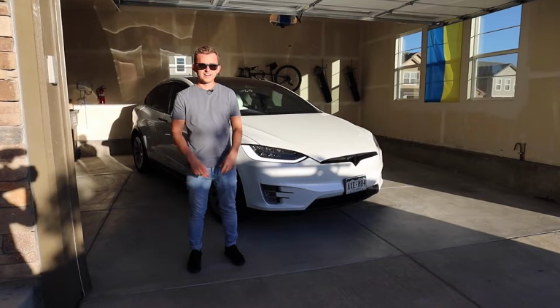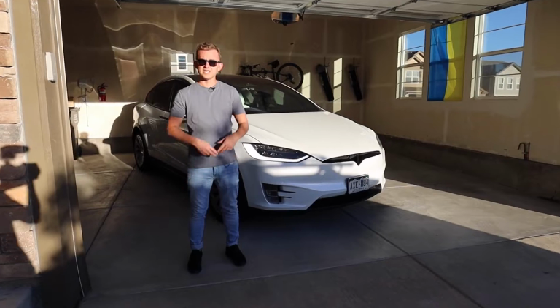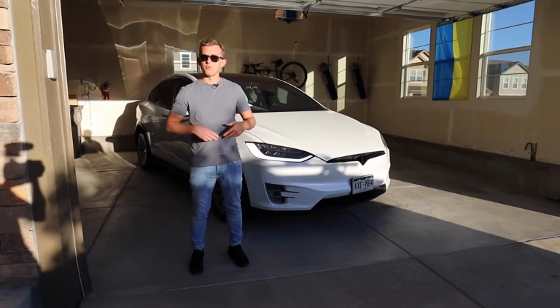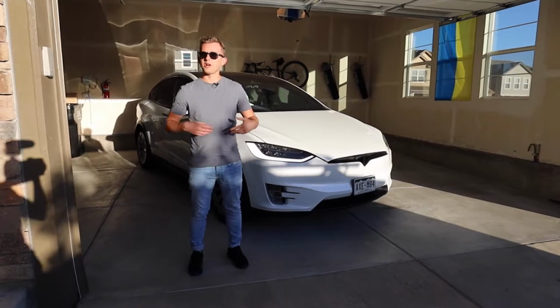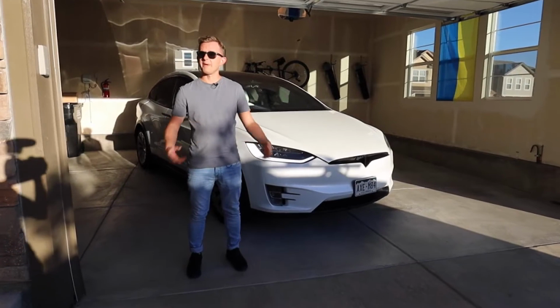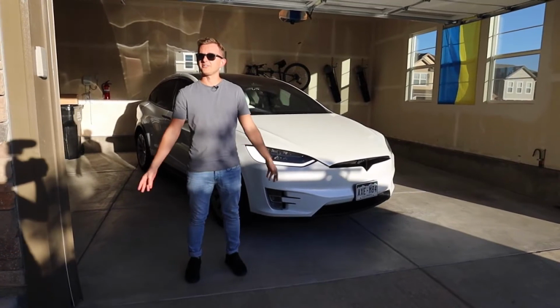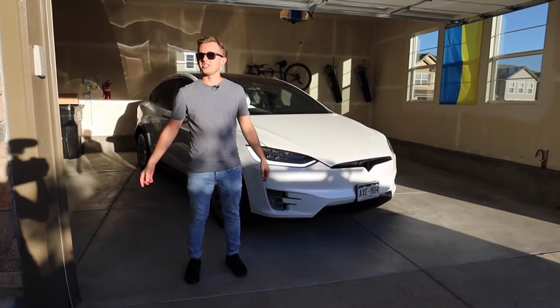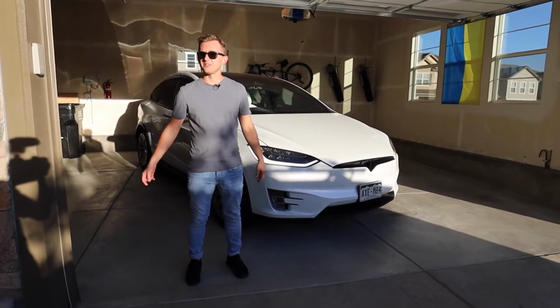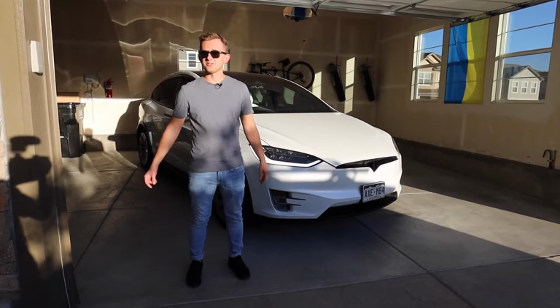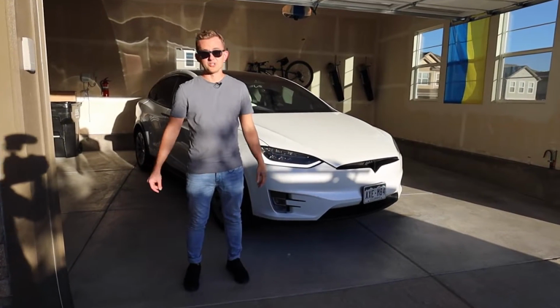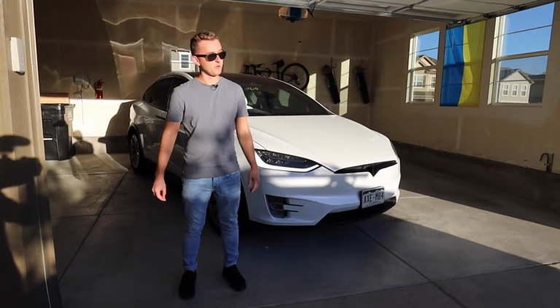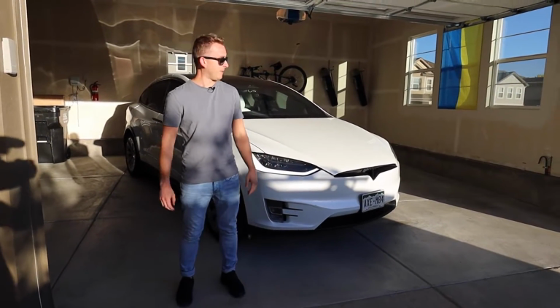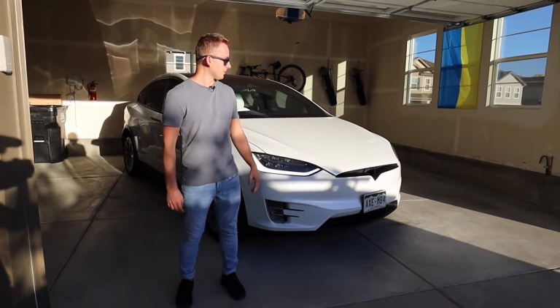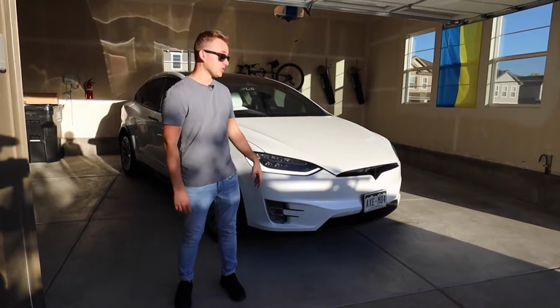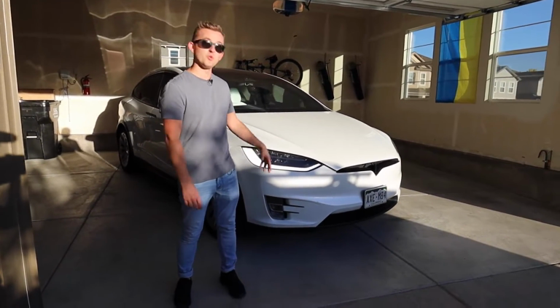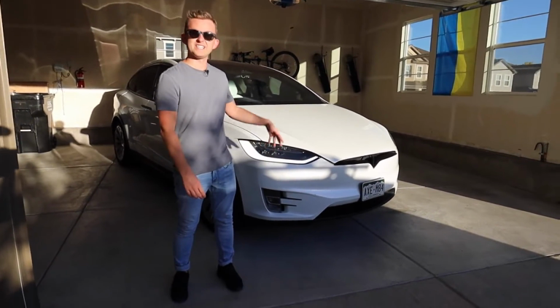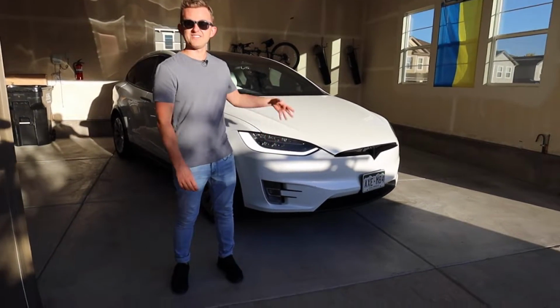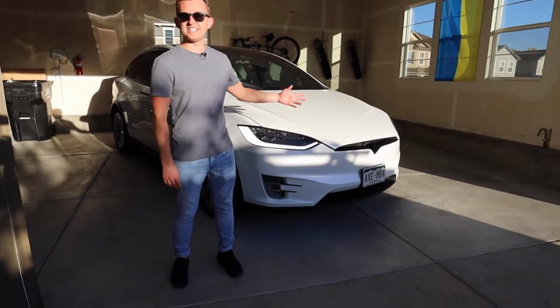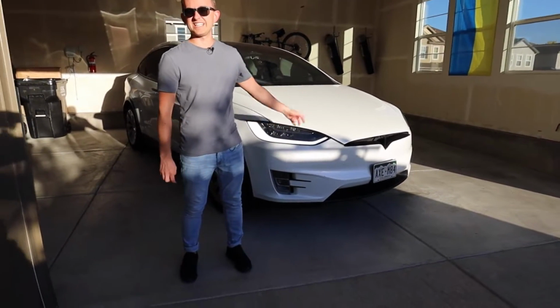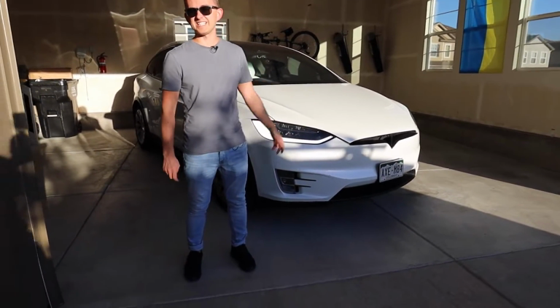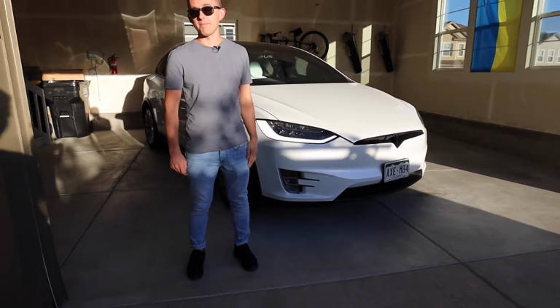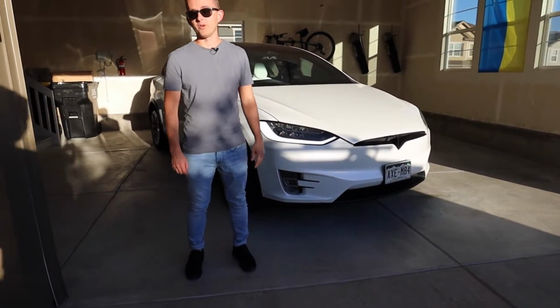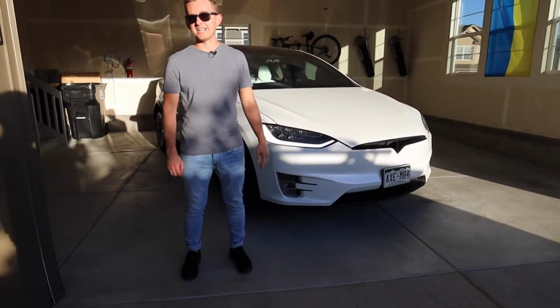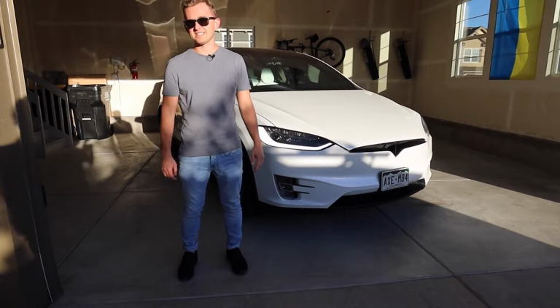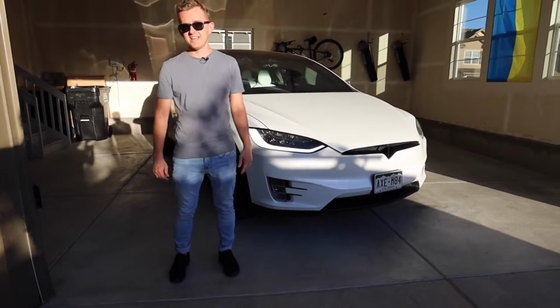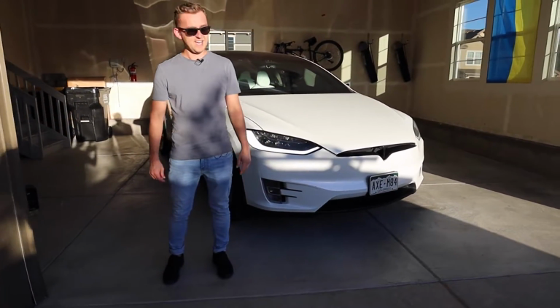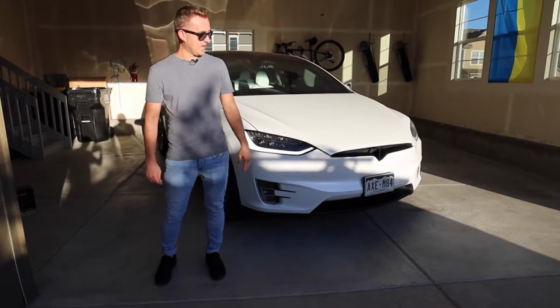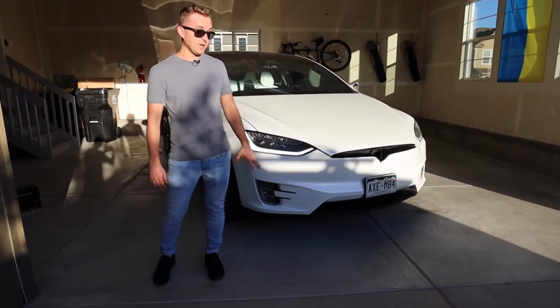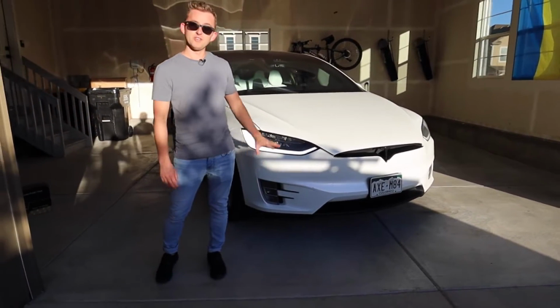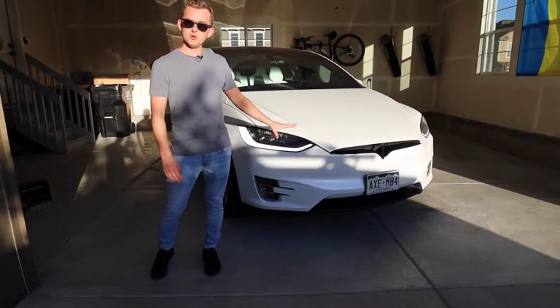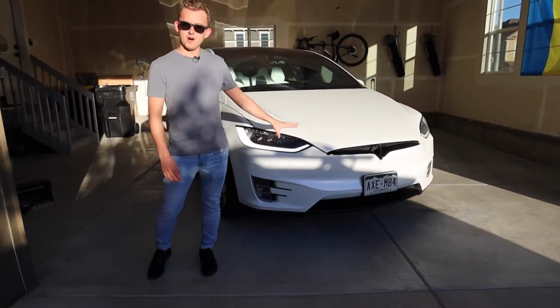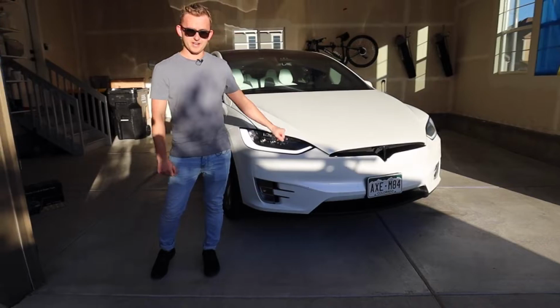All right guys, welcome back to our channel. So today we're back with the 2017 Tesla Model X and we have a new mod.